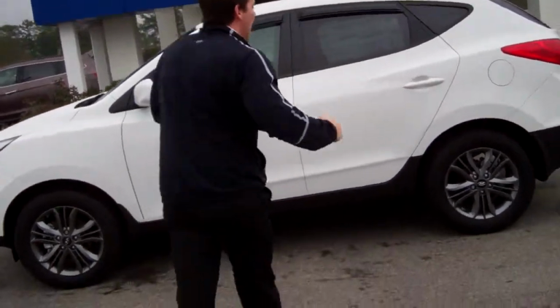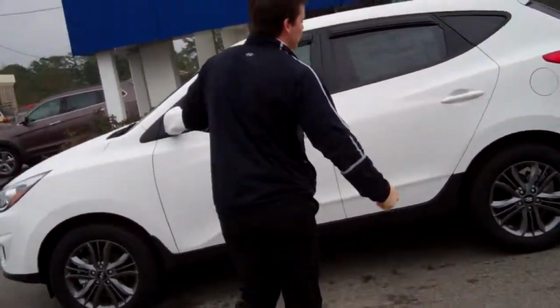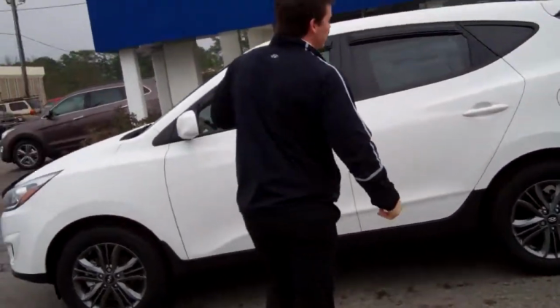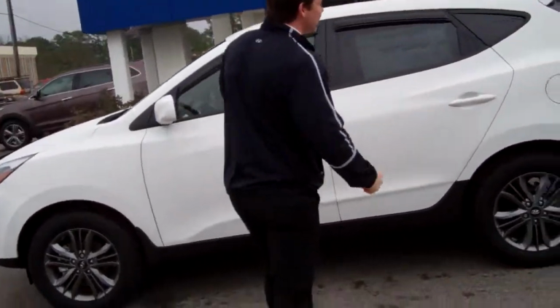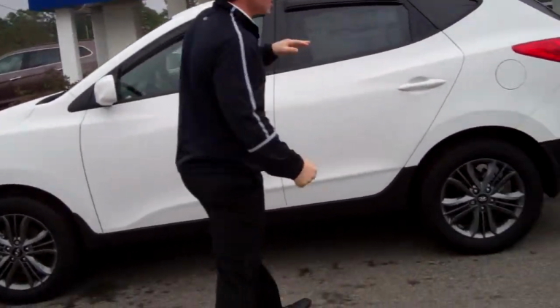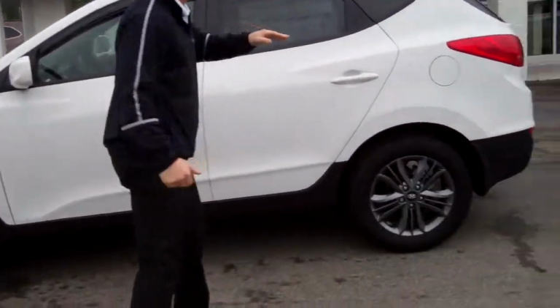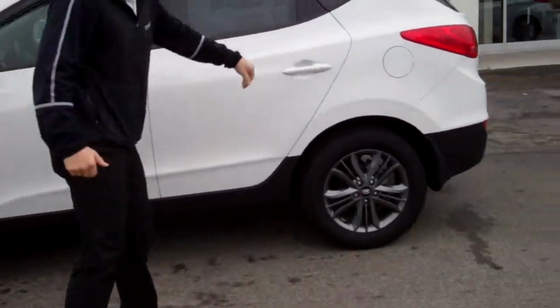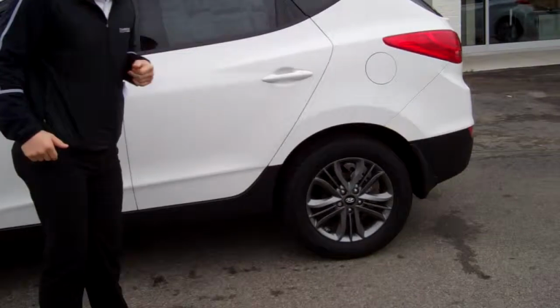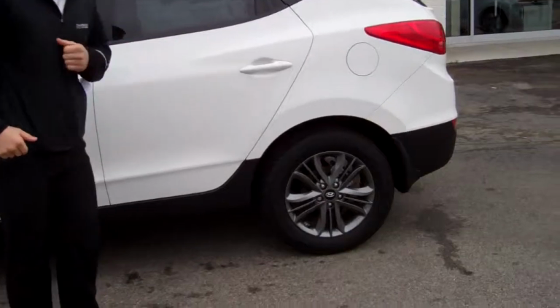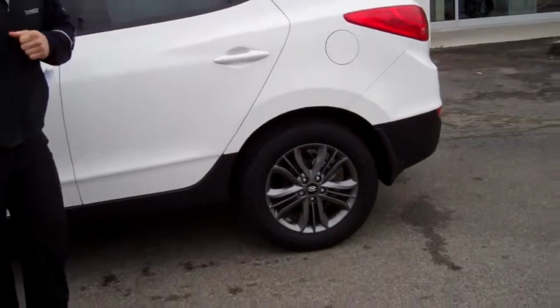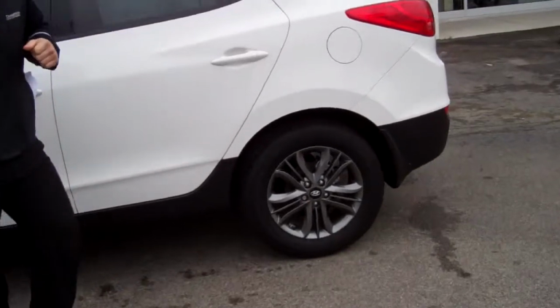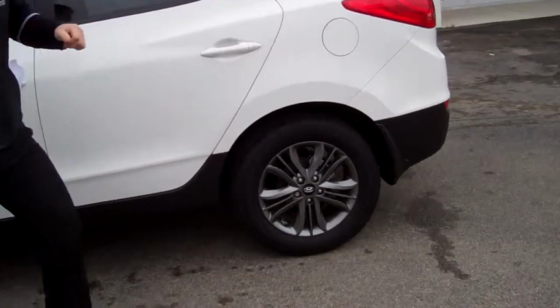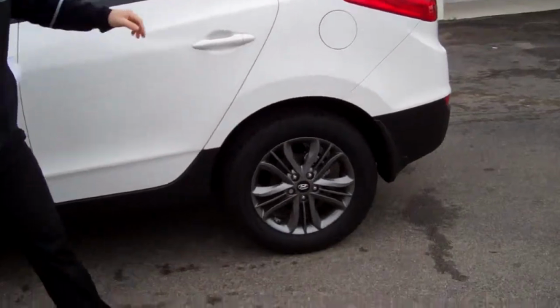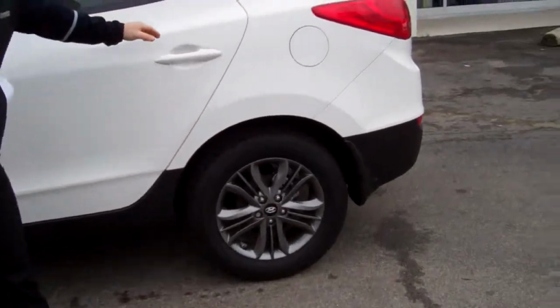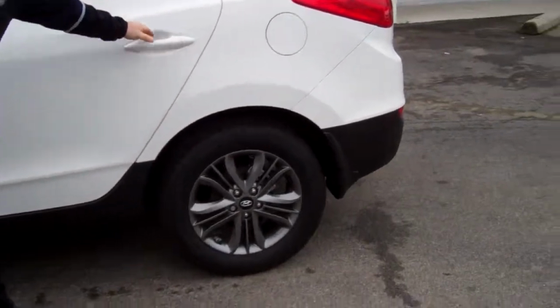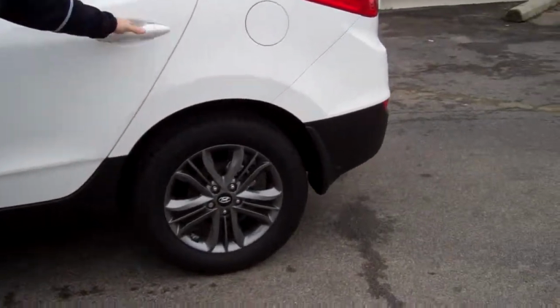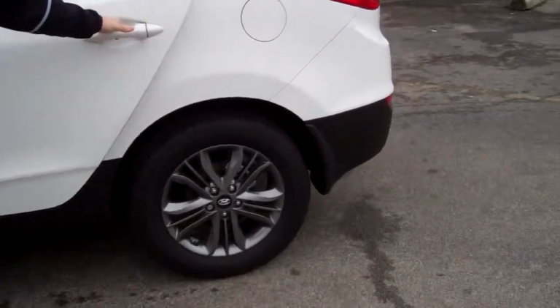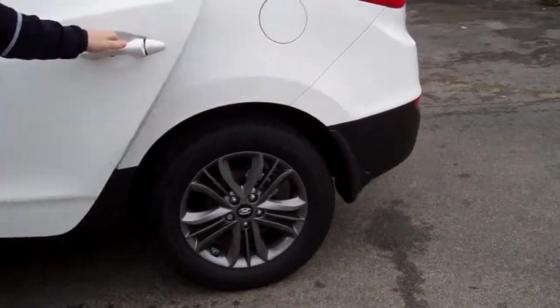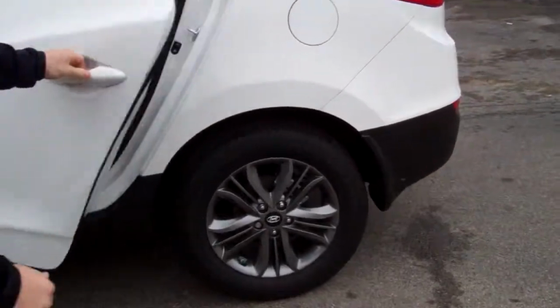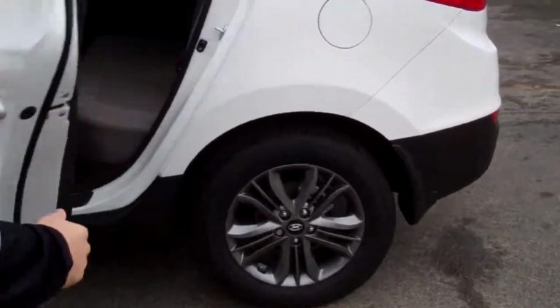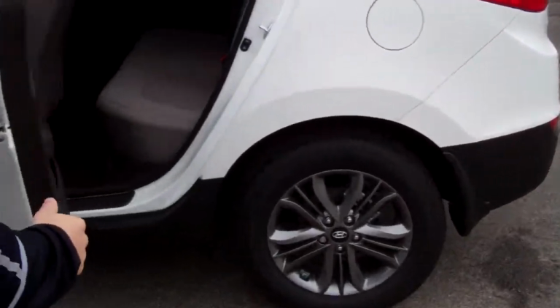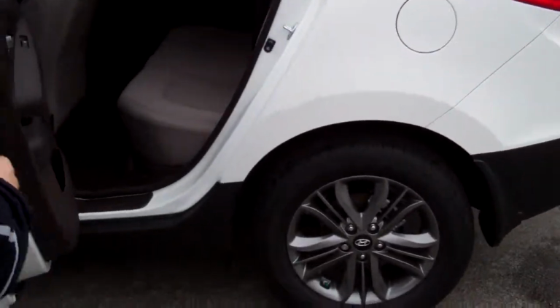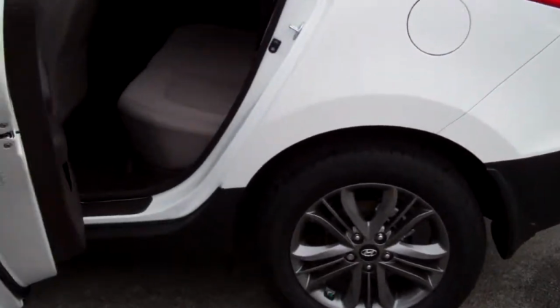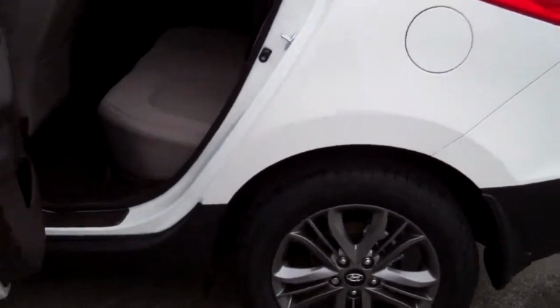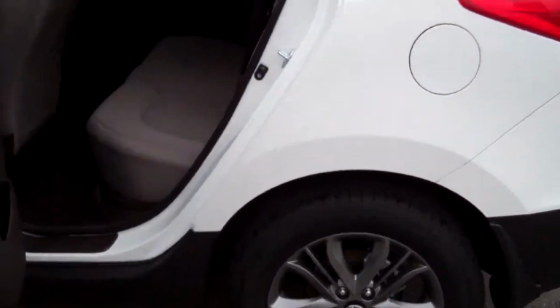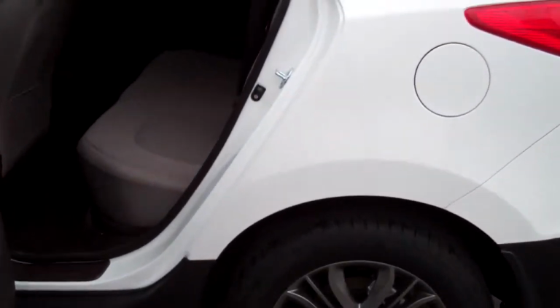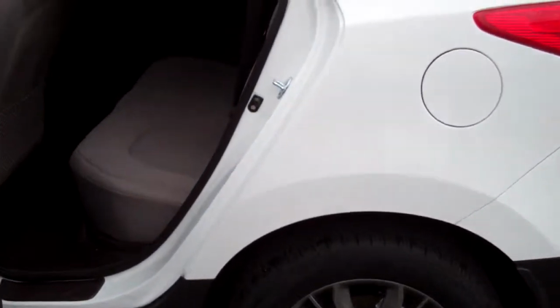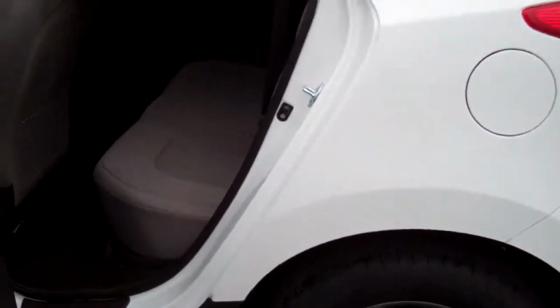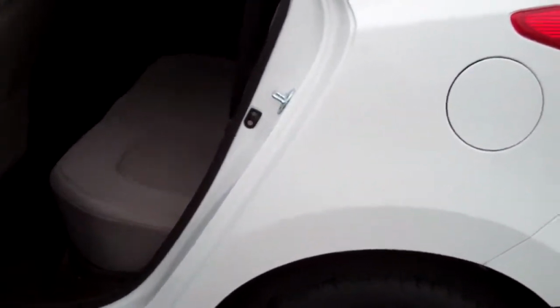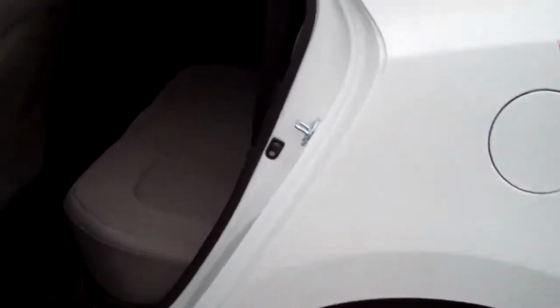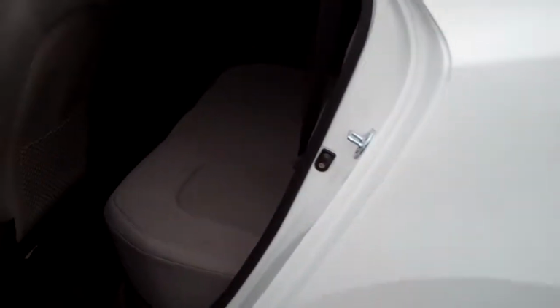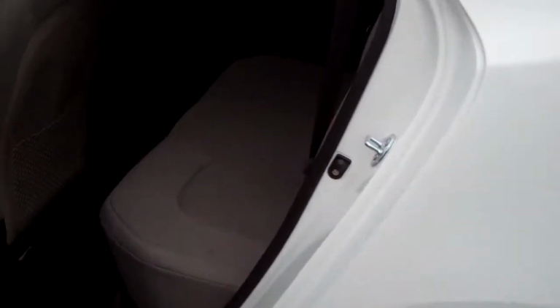As you can see, it comes standard with the alloy wheels. In the back, it has ample room for rear passenger seating.